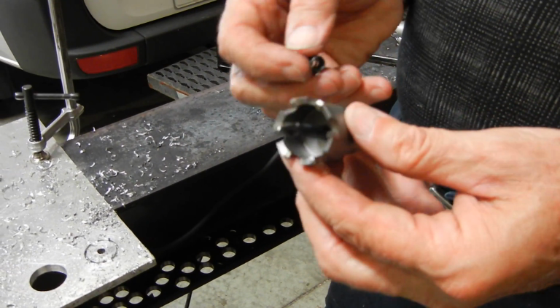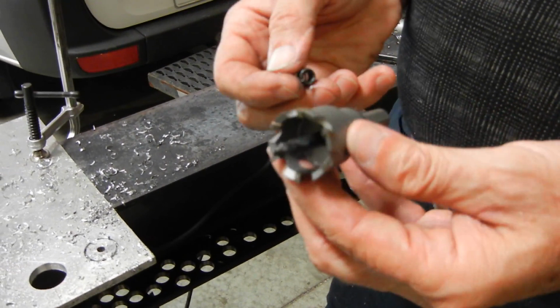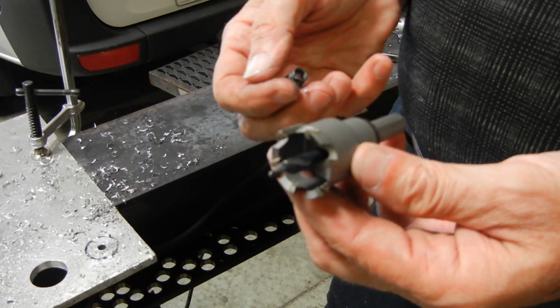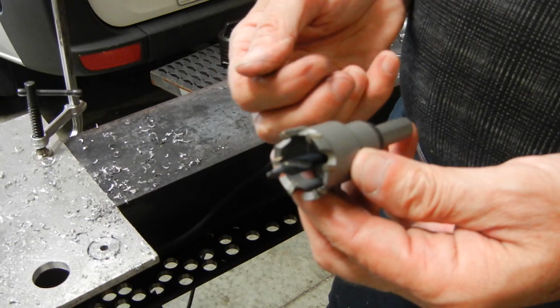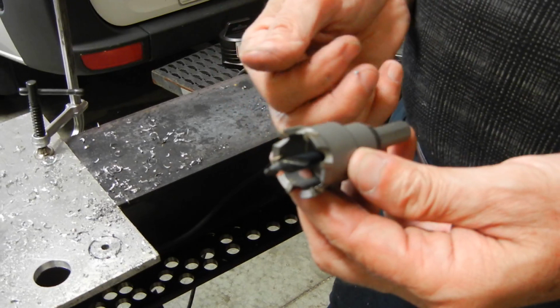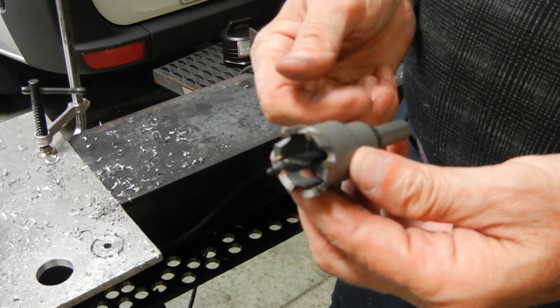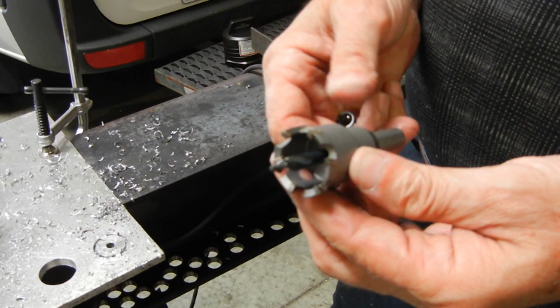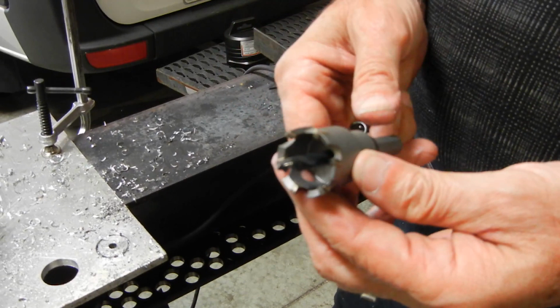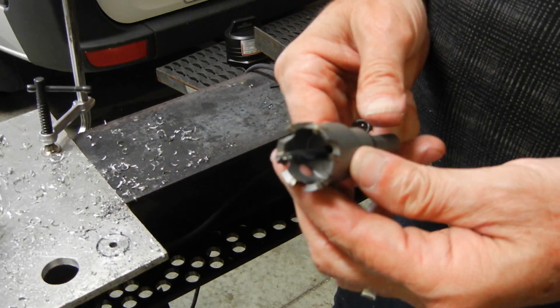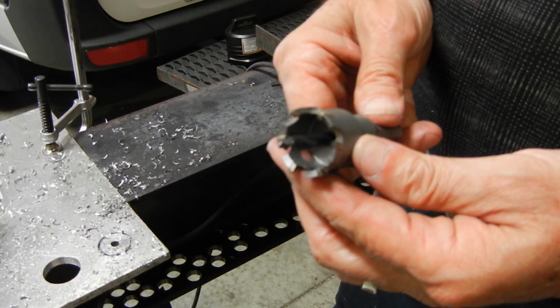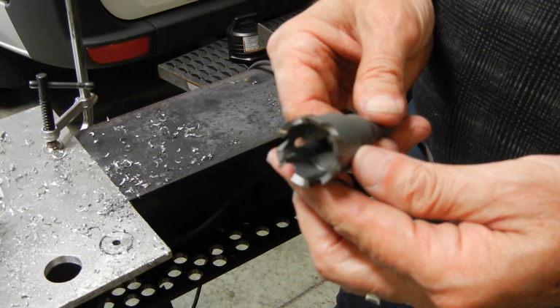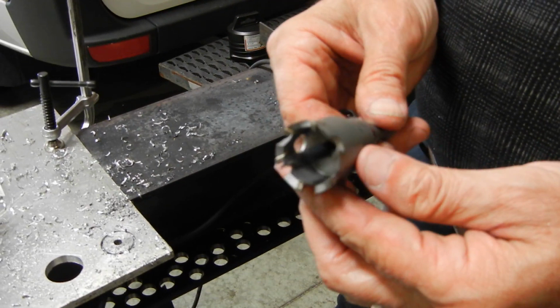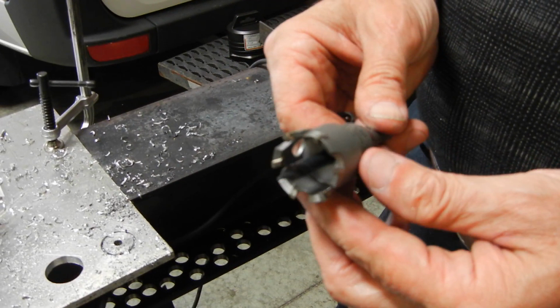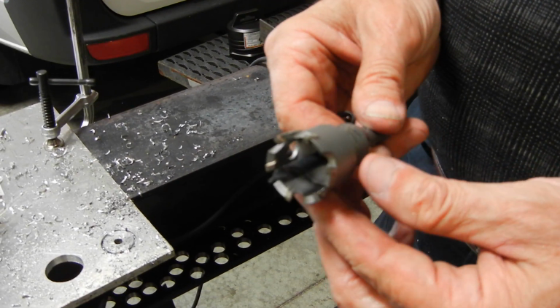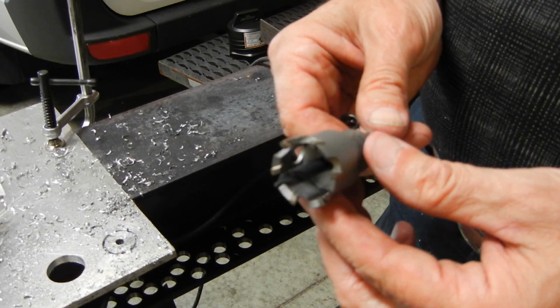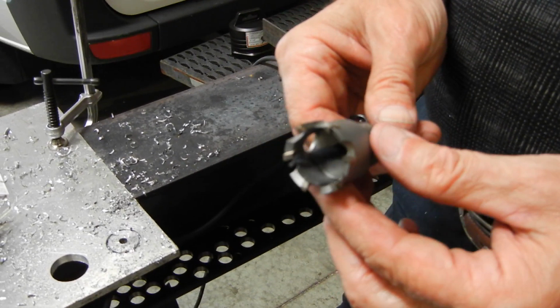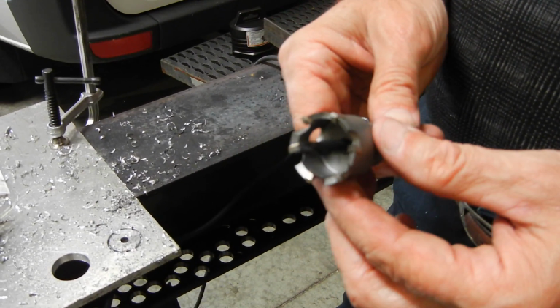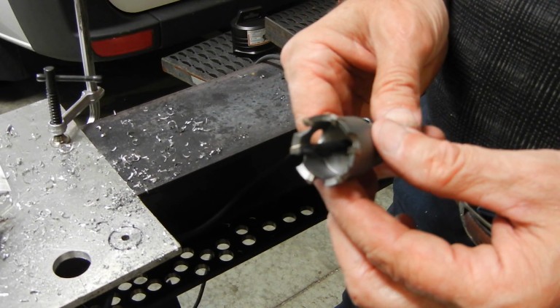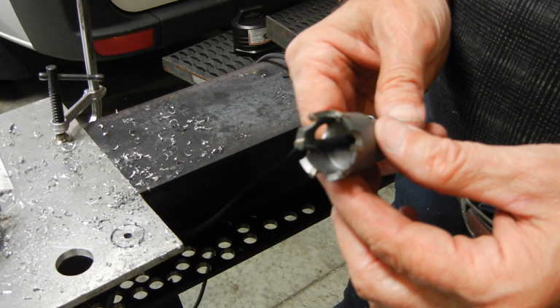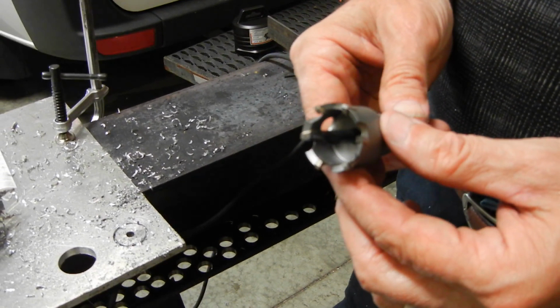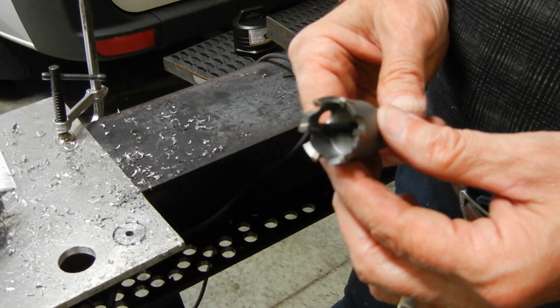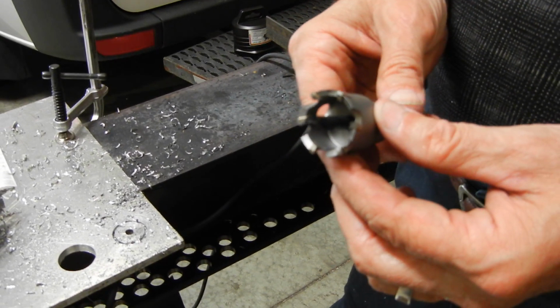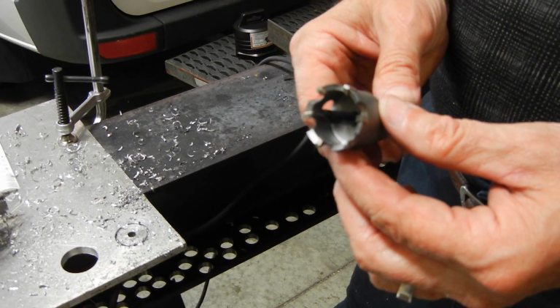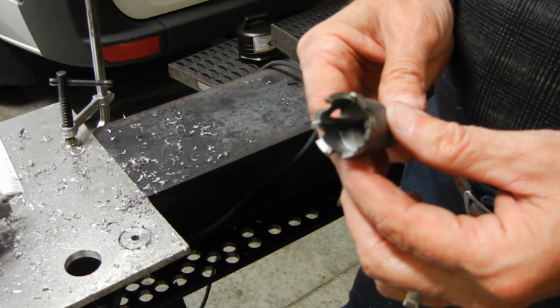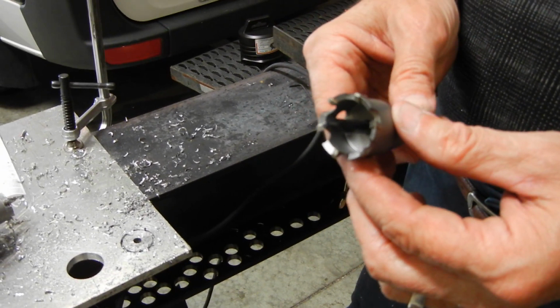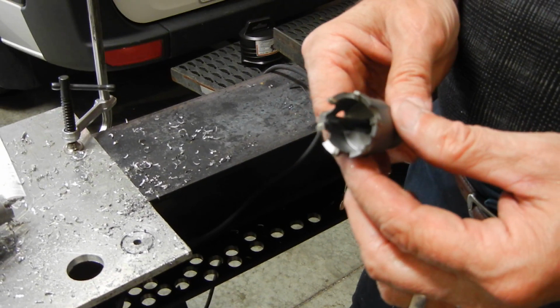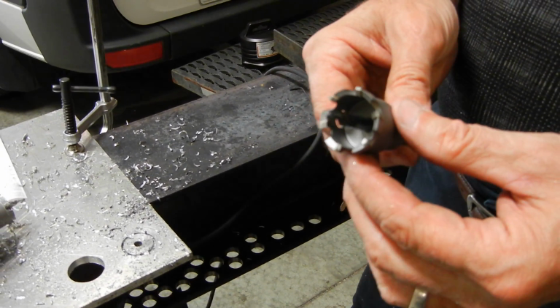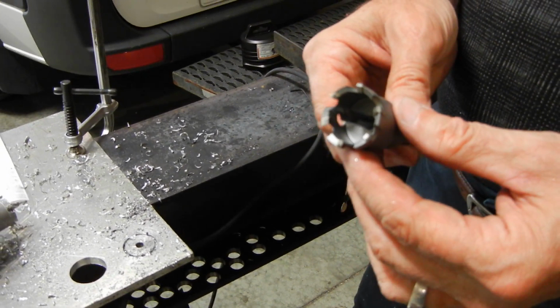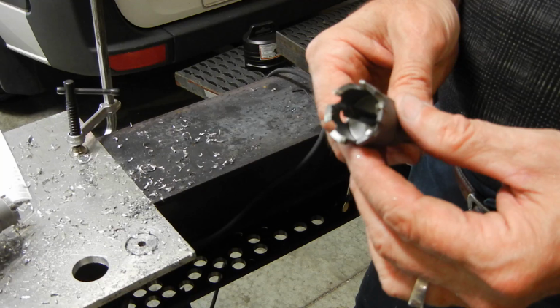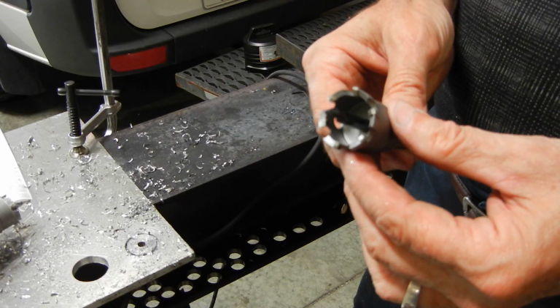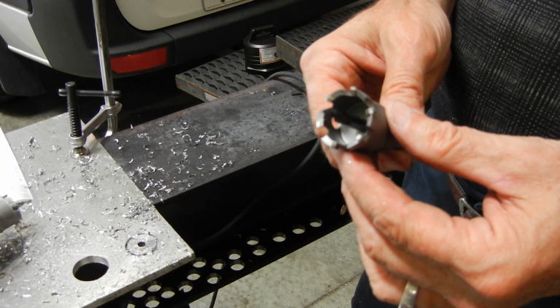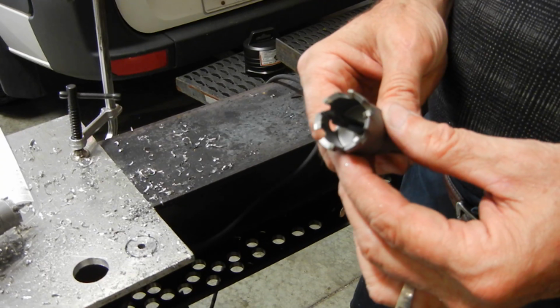We offer the MBS hole saws anywhere from 7/8 inch in diameter all the way up to about 5 inches.